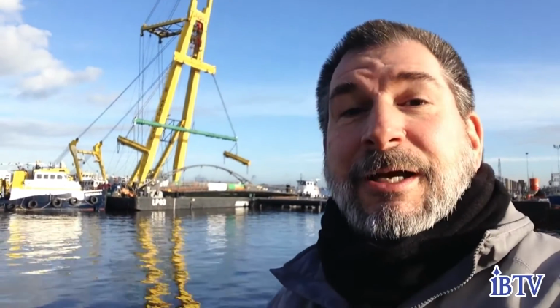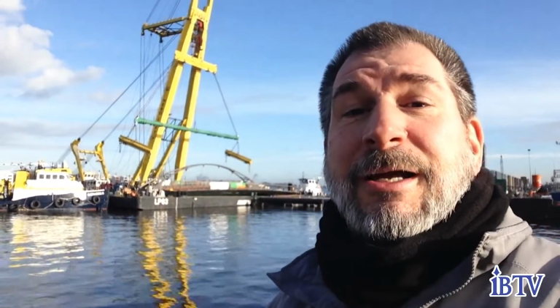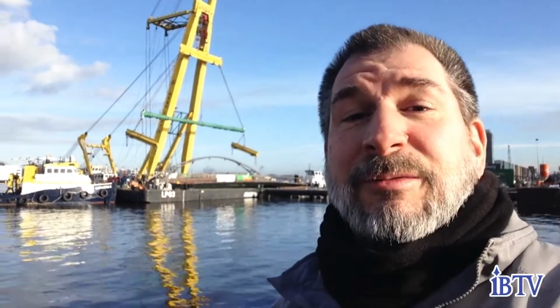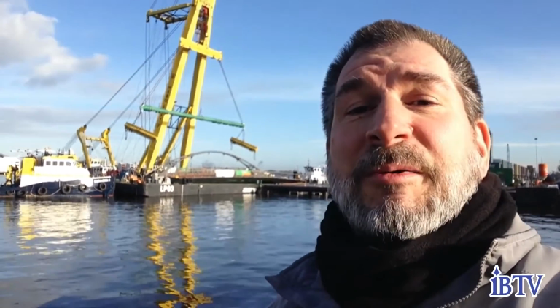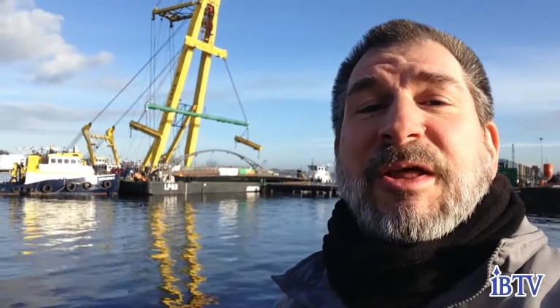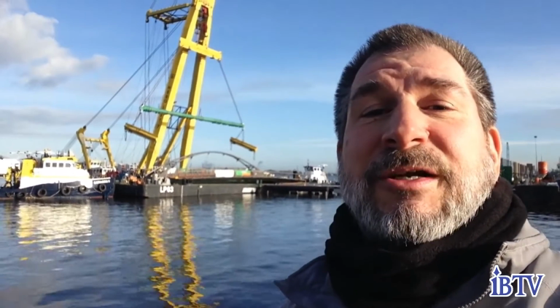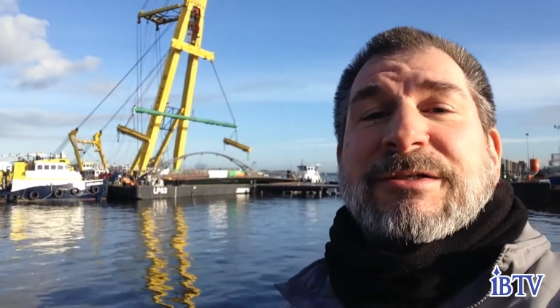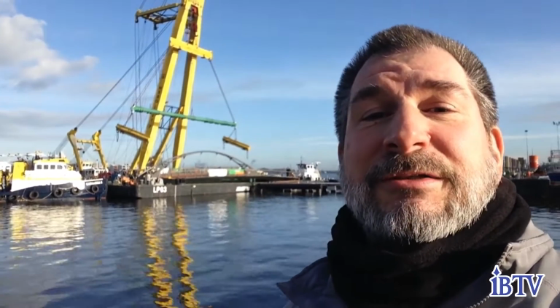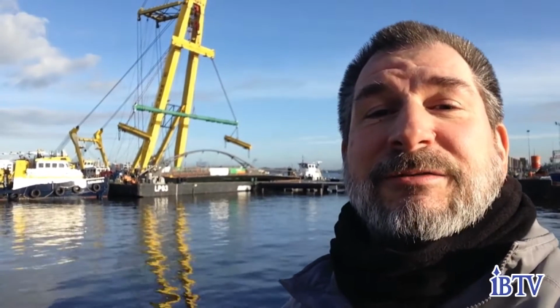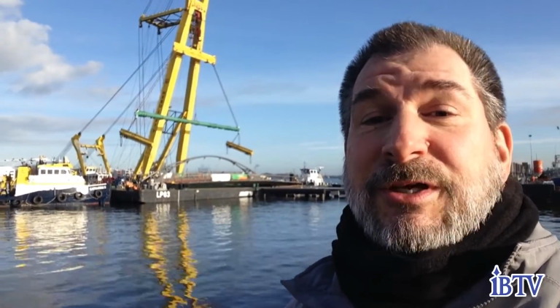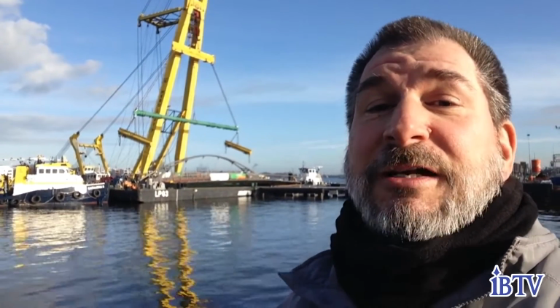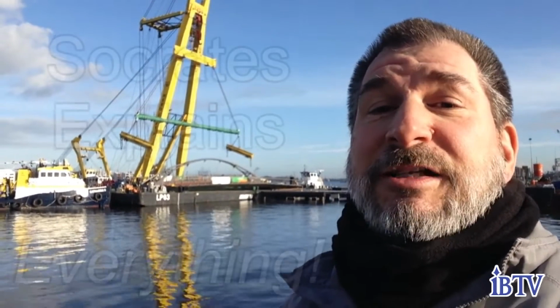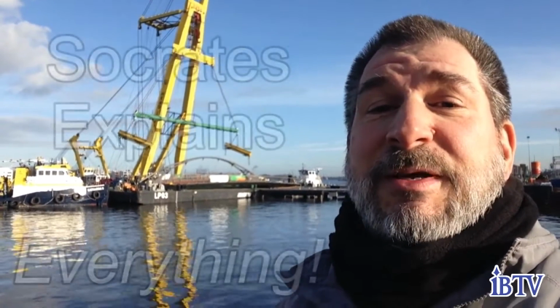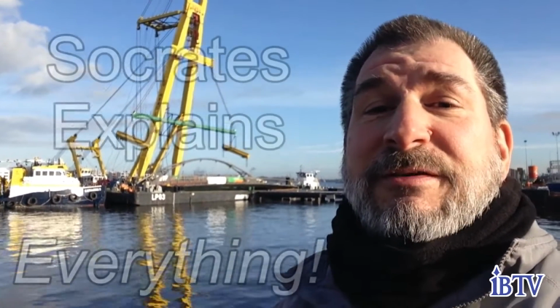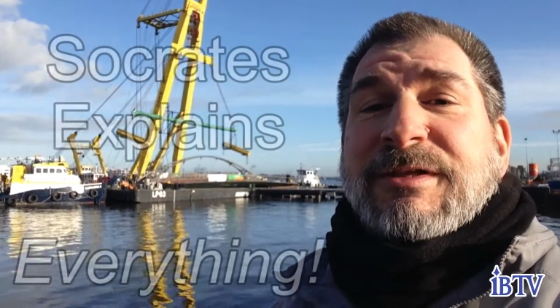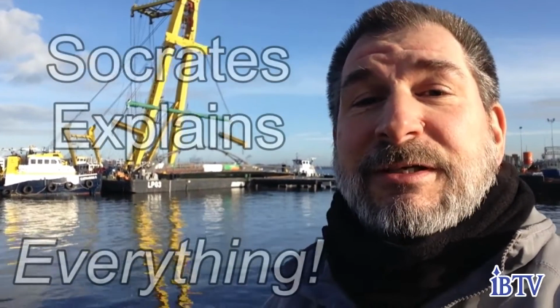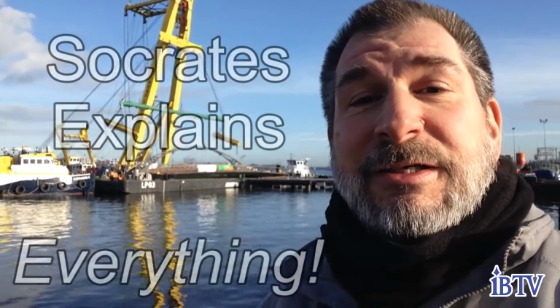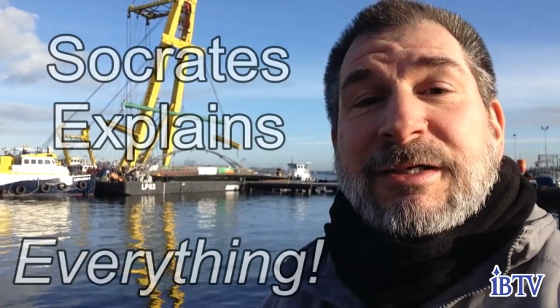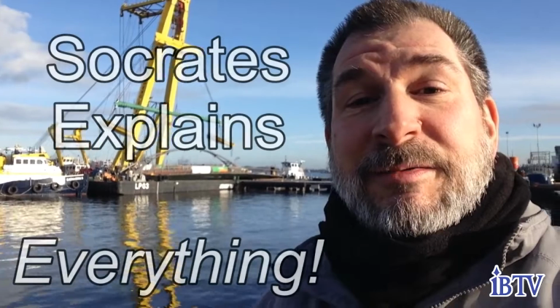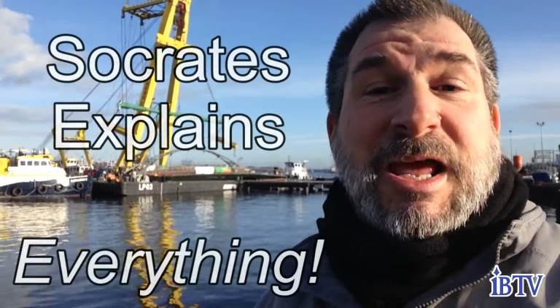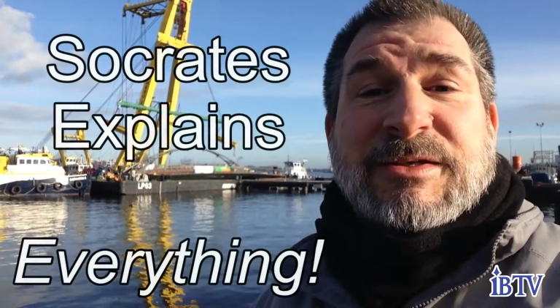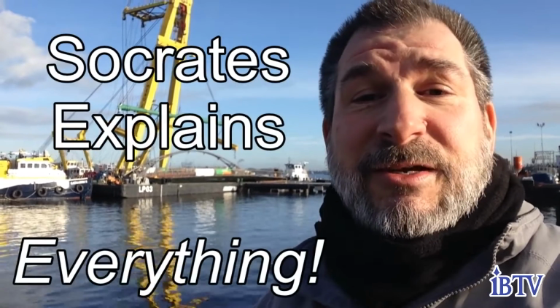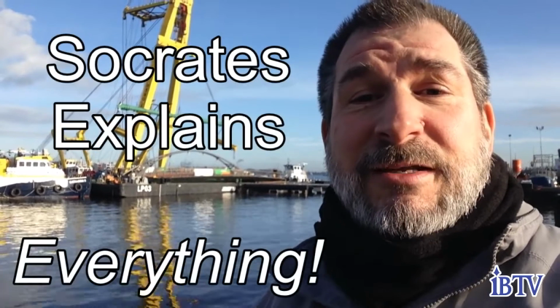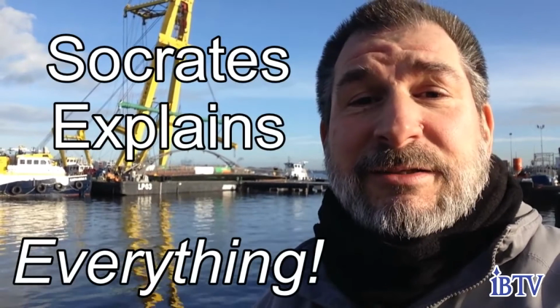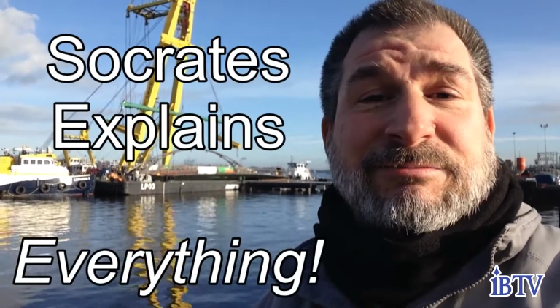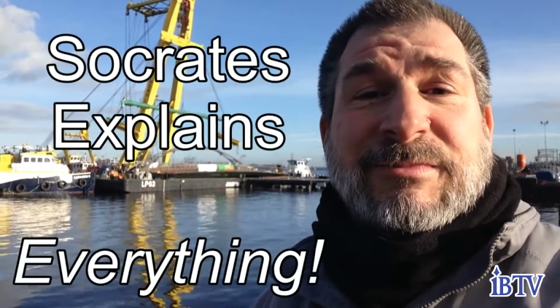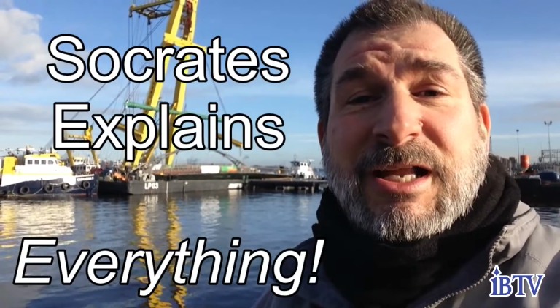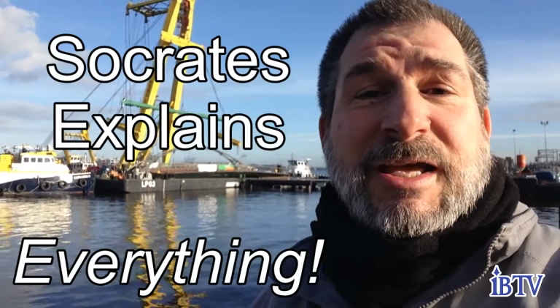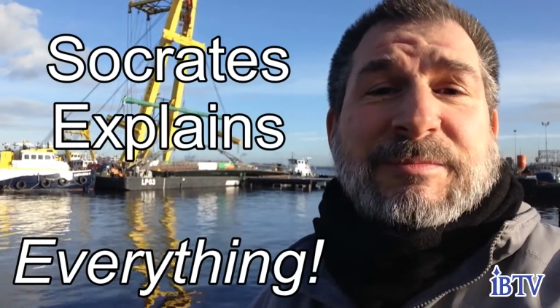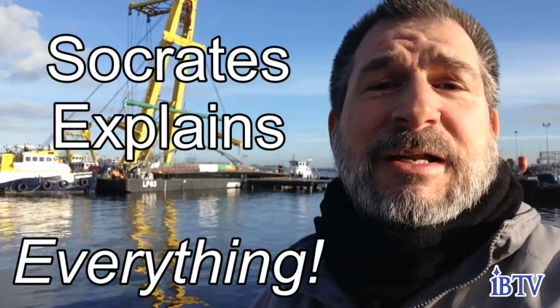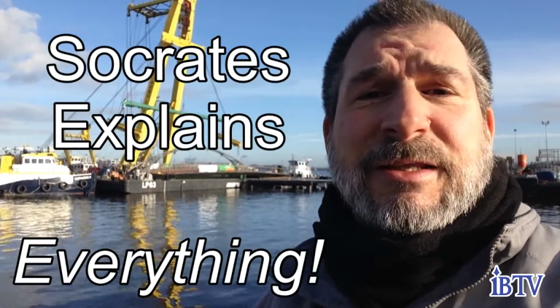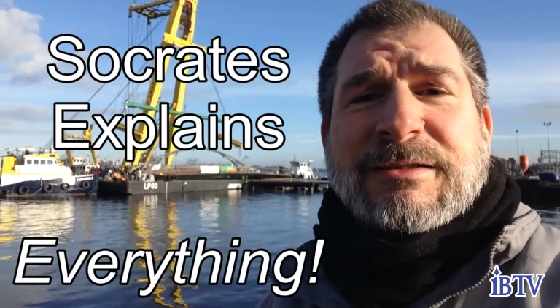Hey, welcome to another edition of Socrates Explains Everything. My name is Socrates and I like explaining things.